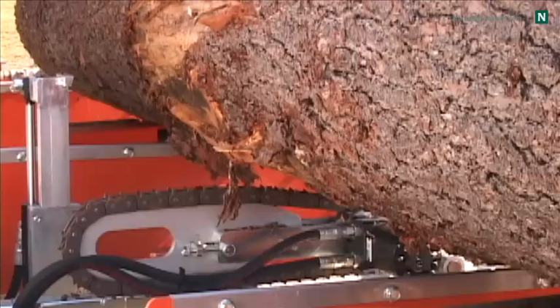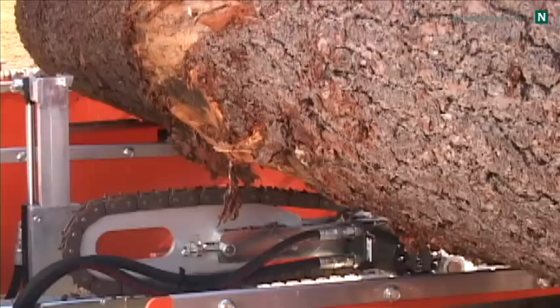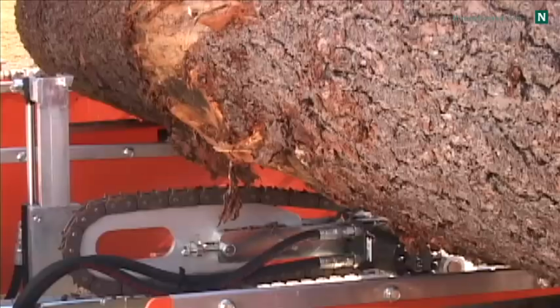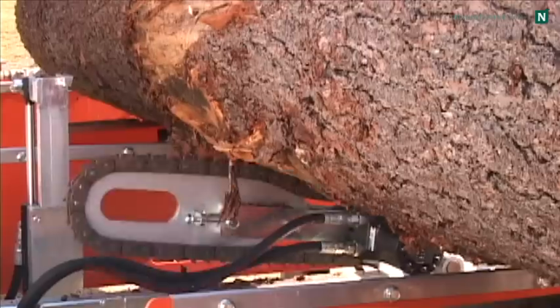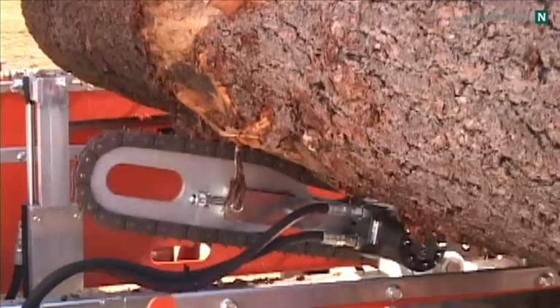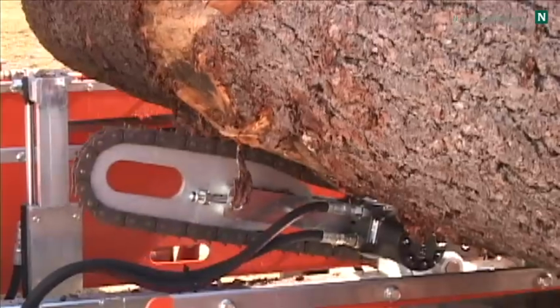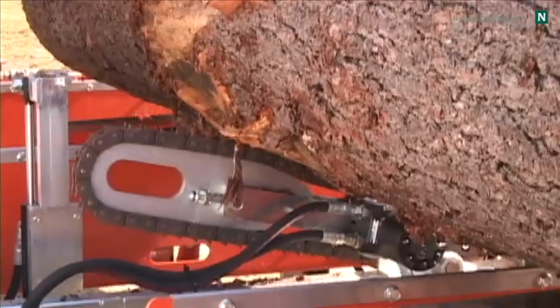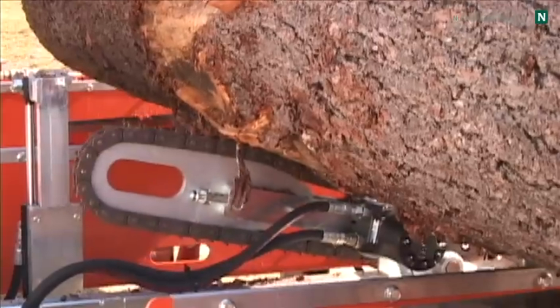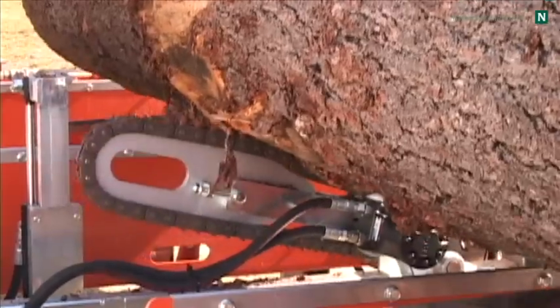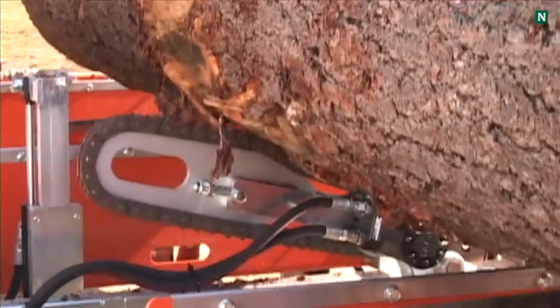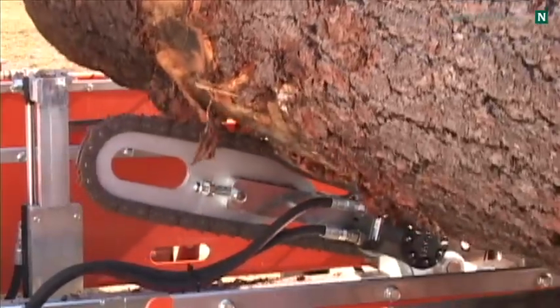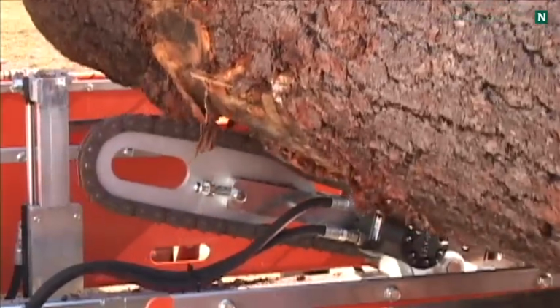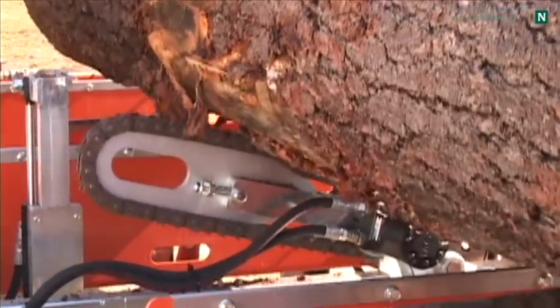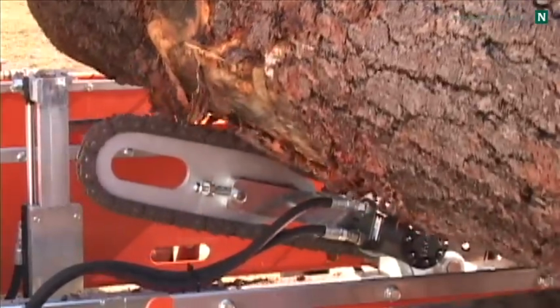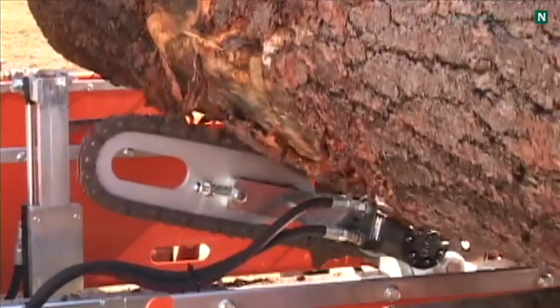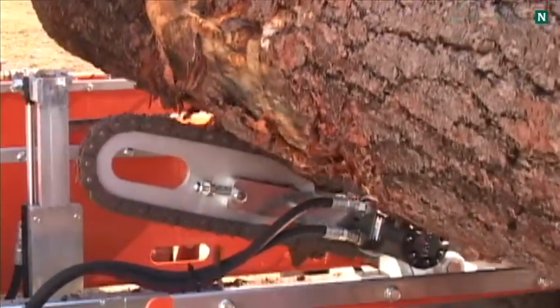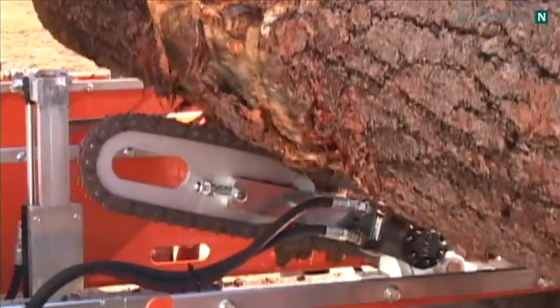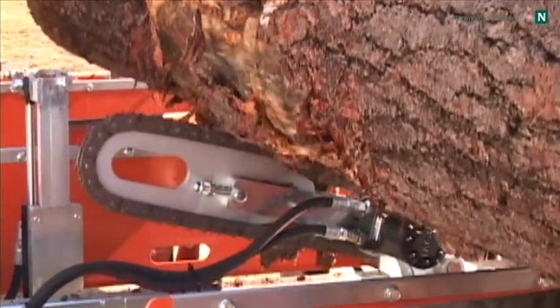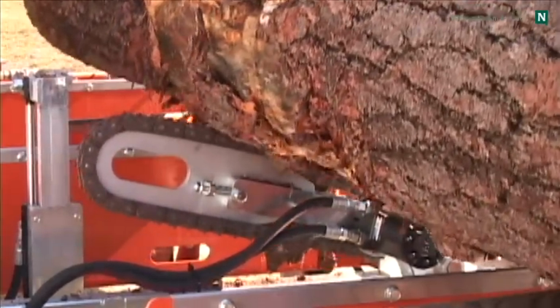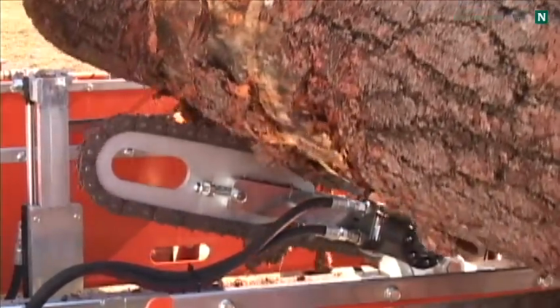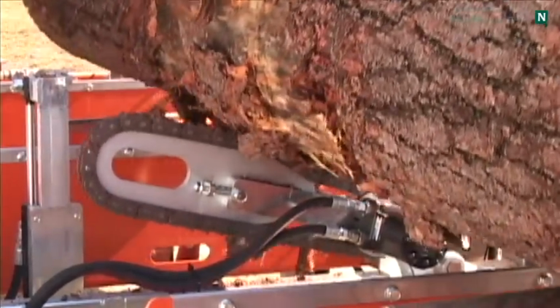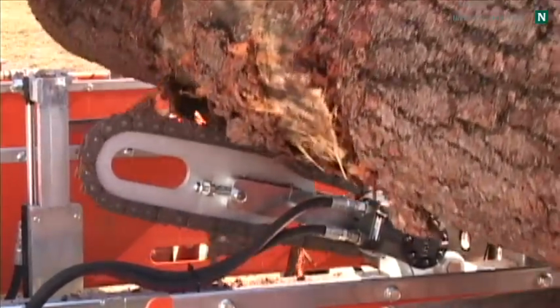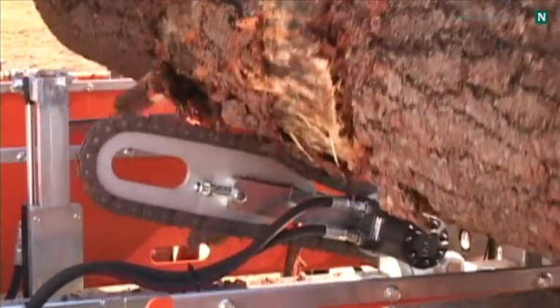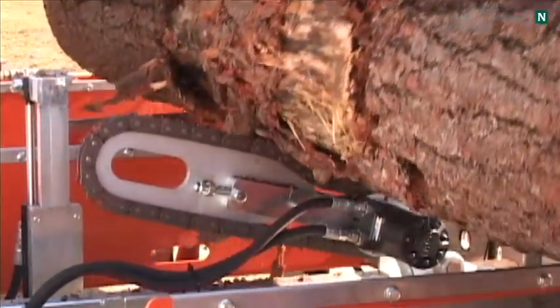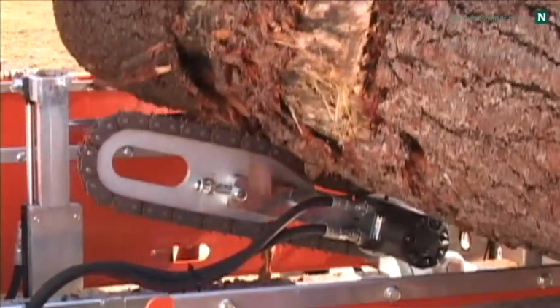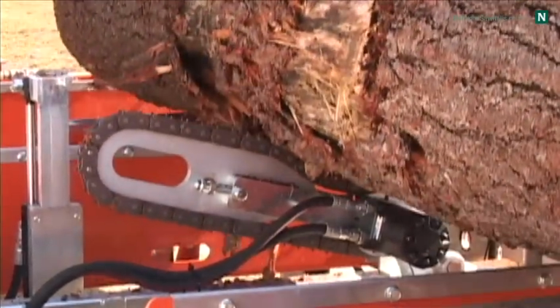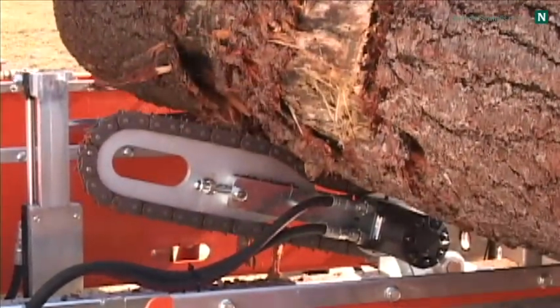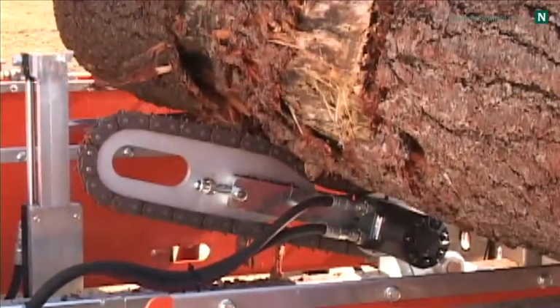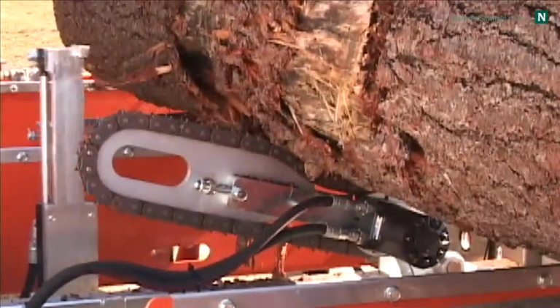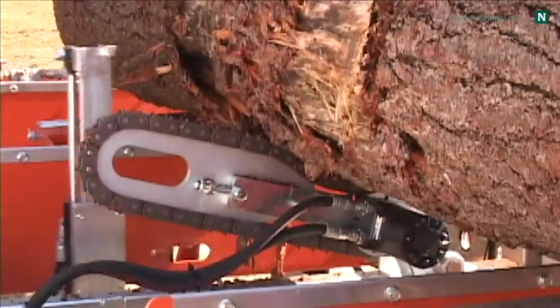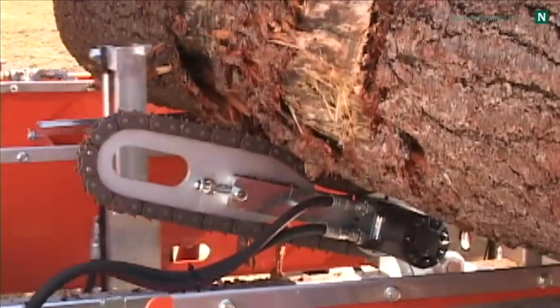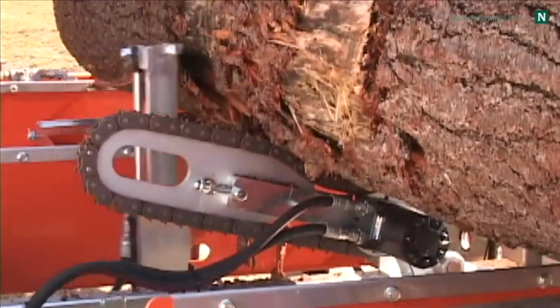The log rotator is also used to roll logs into position for the second and third cuts.